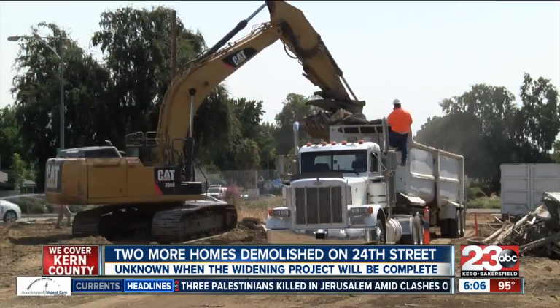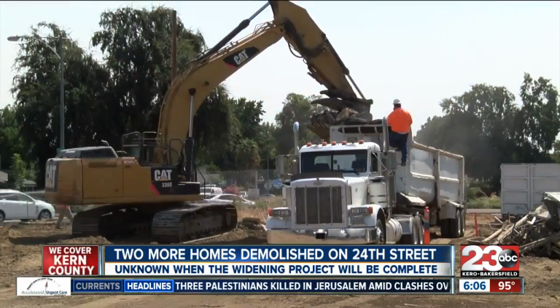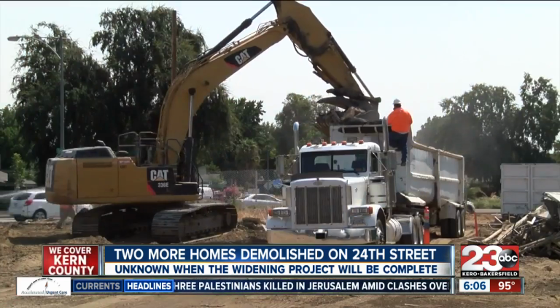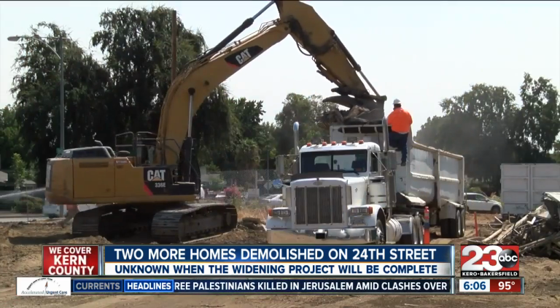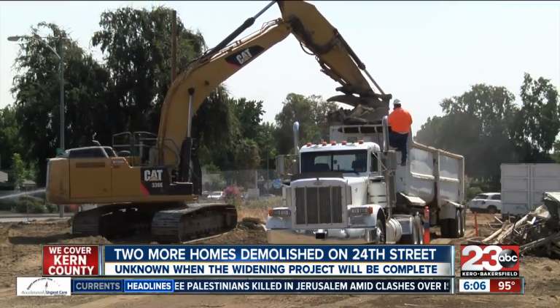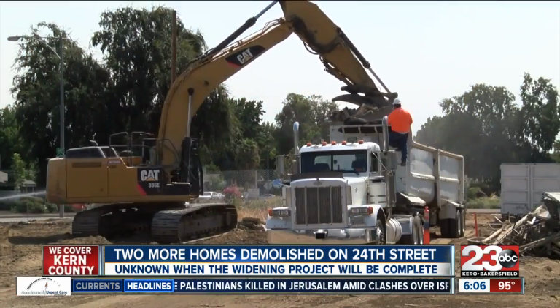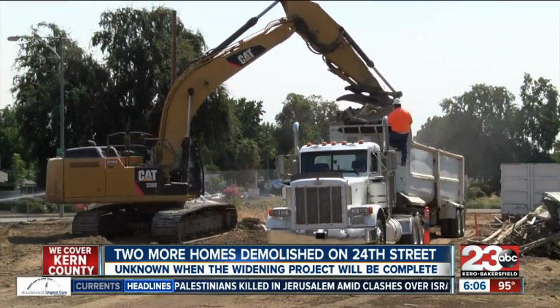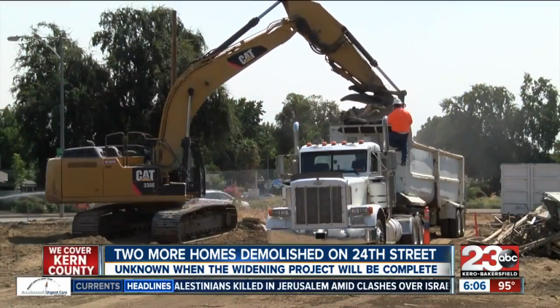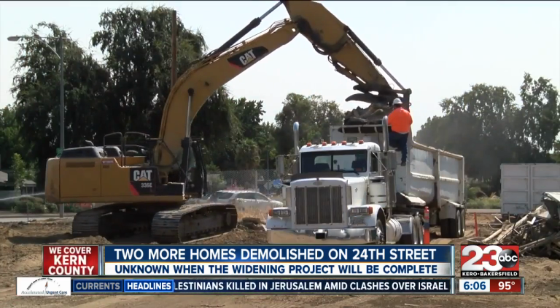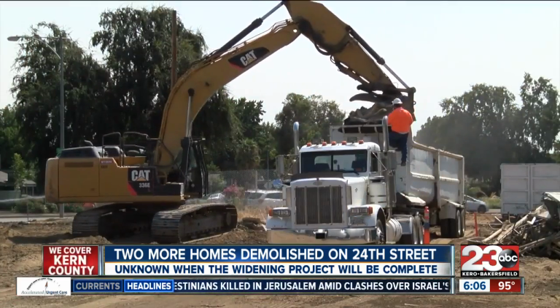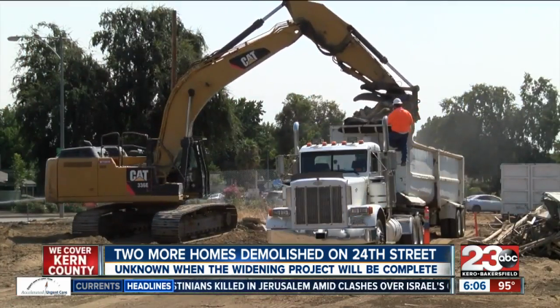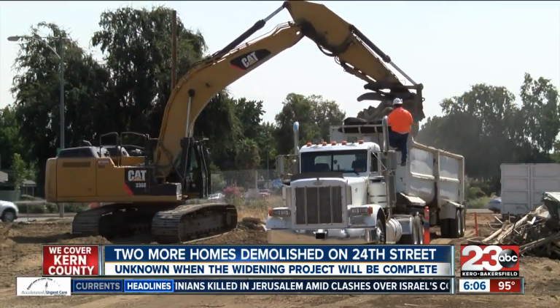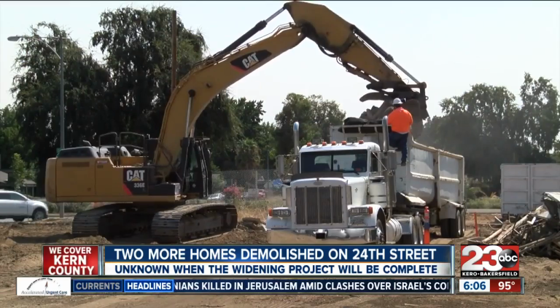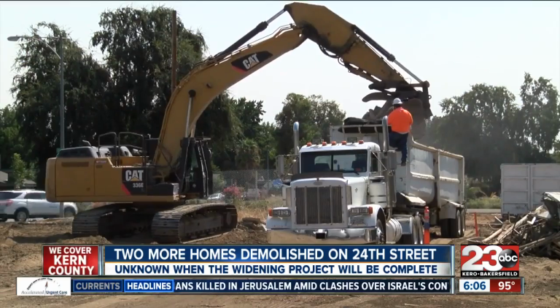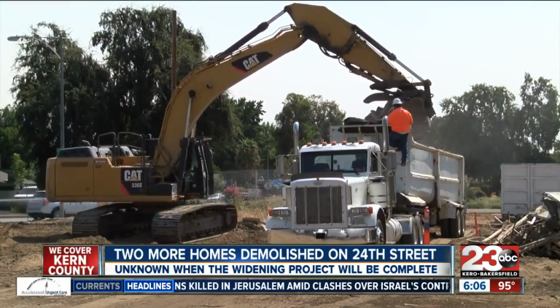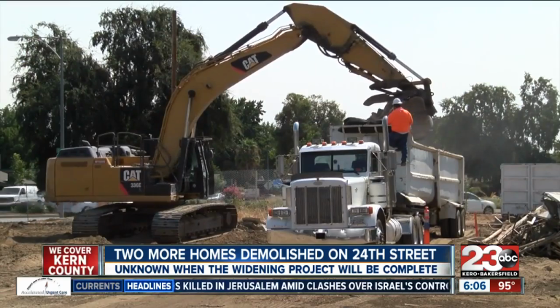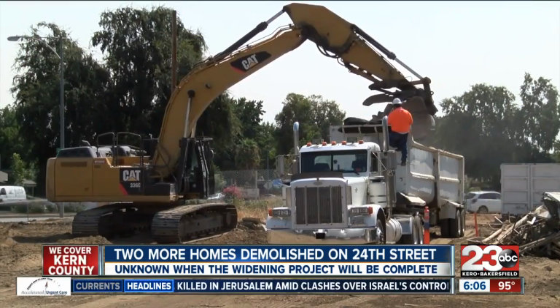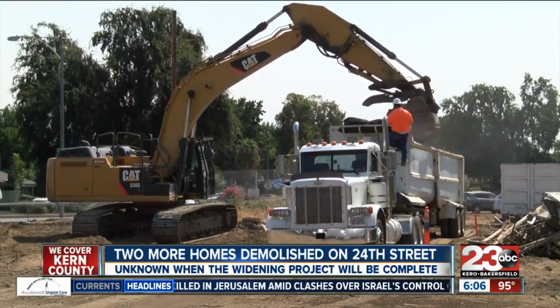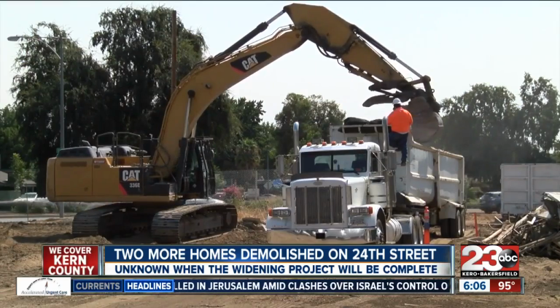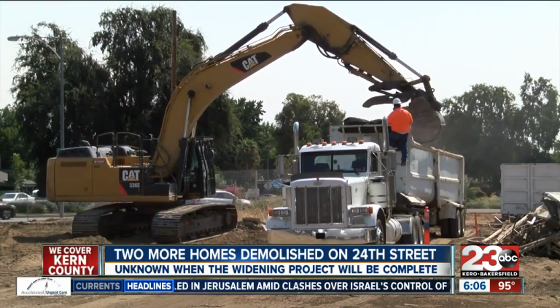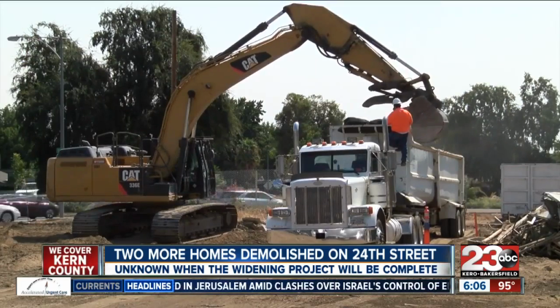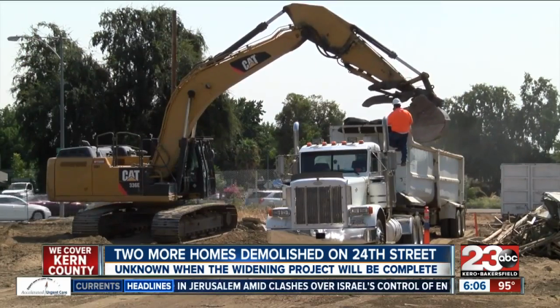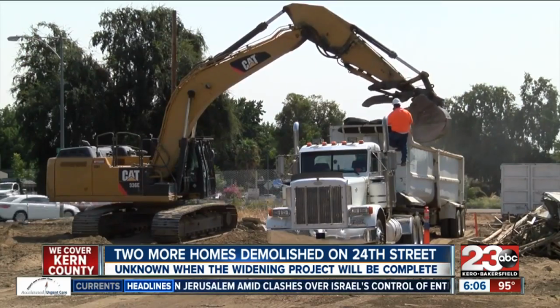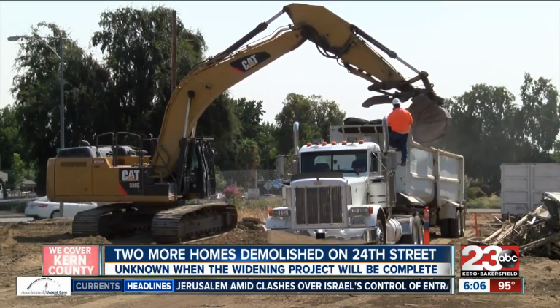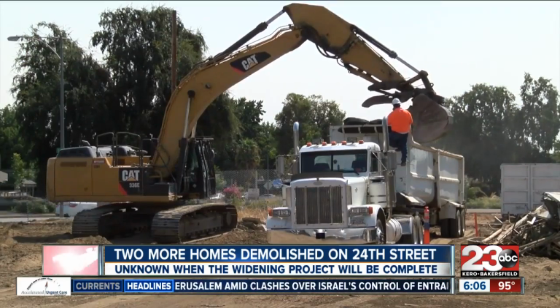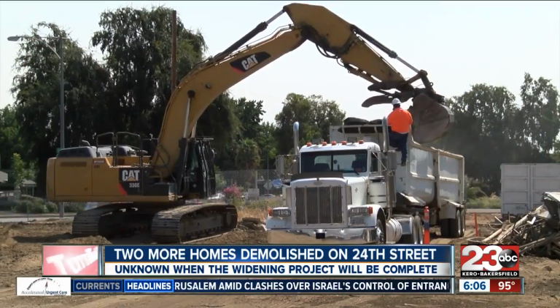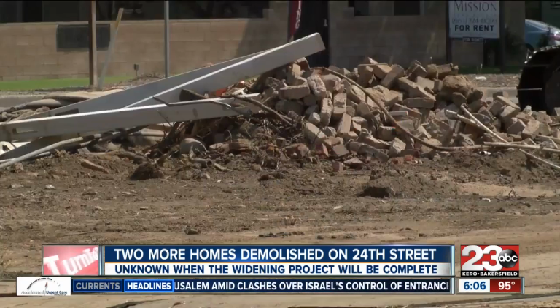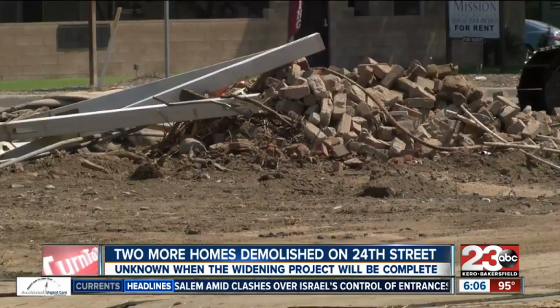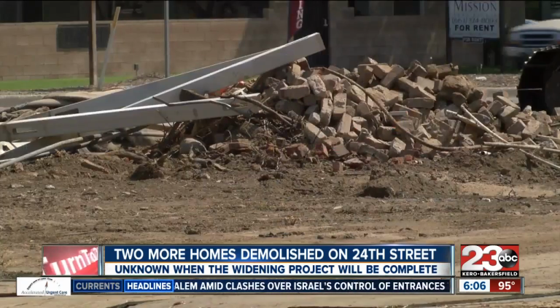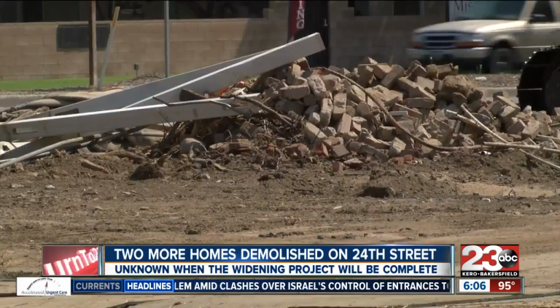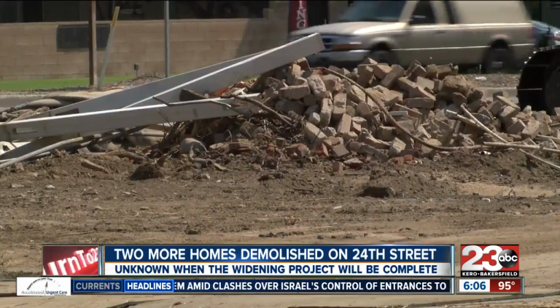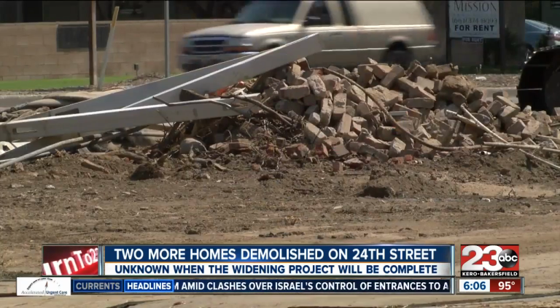It is currently unknown when the demolition and widening of 24th Street will be completed.